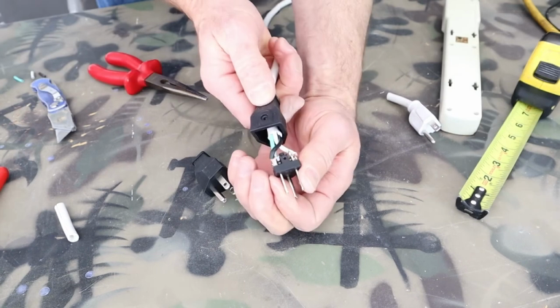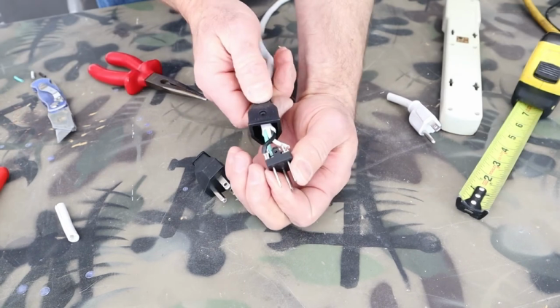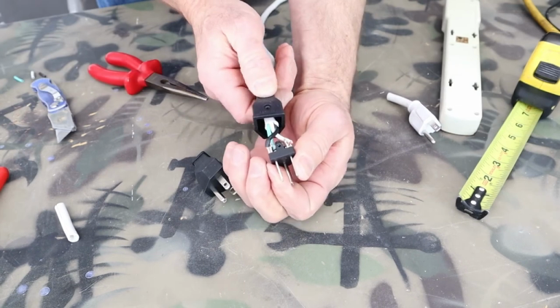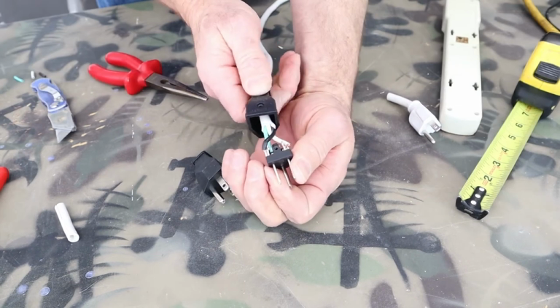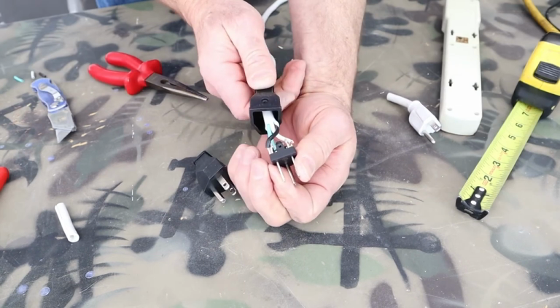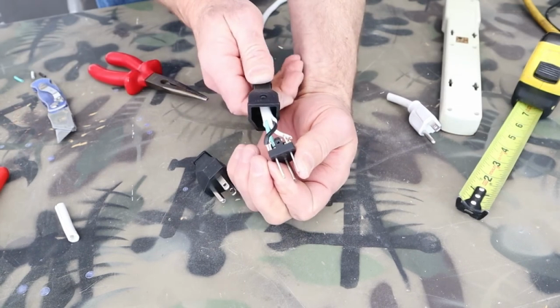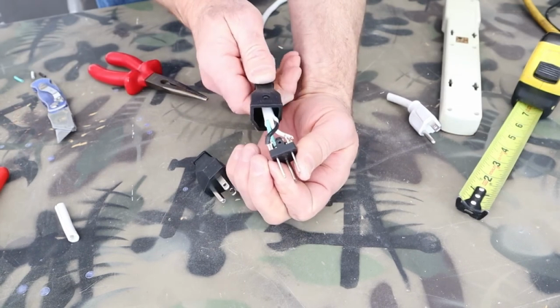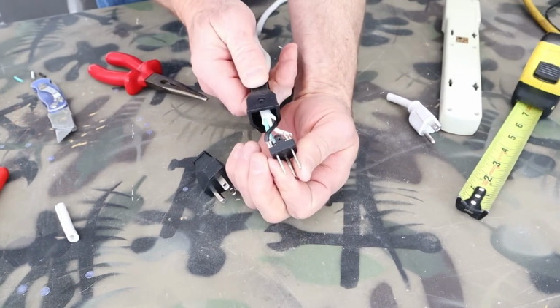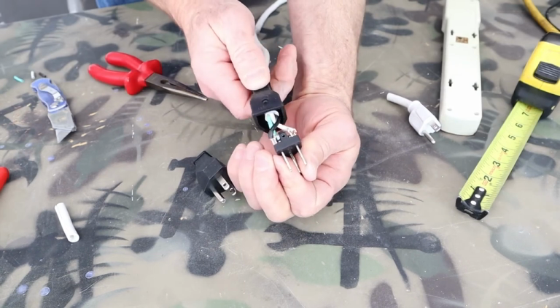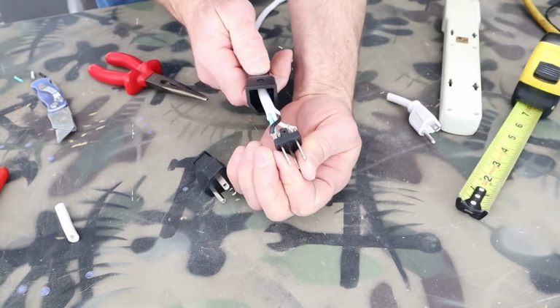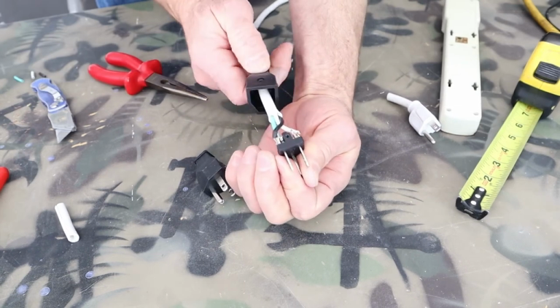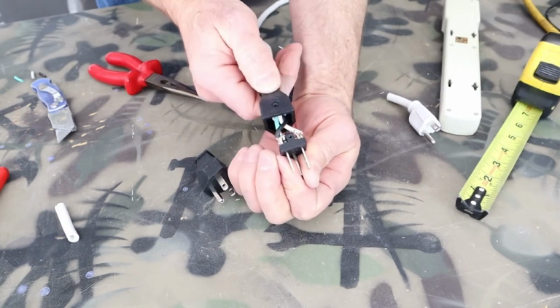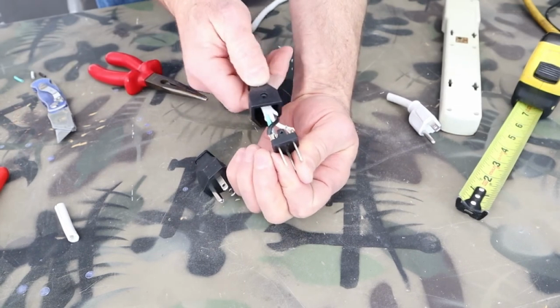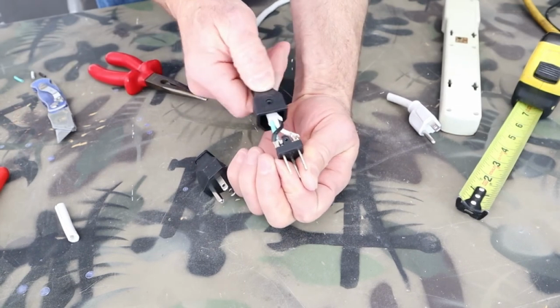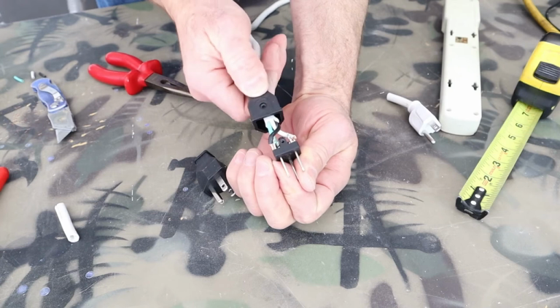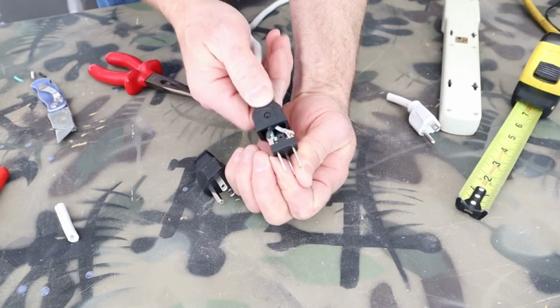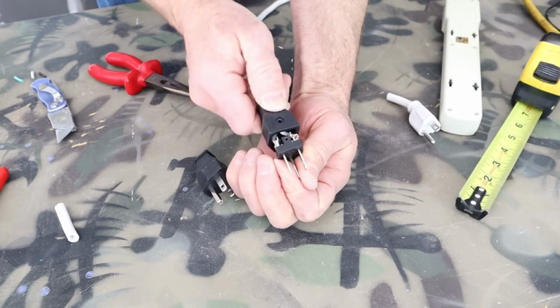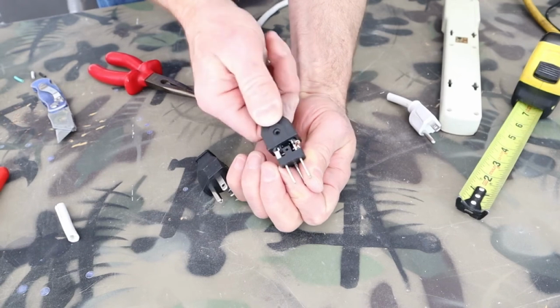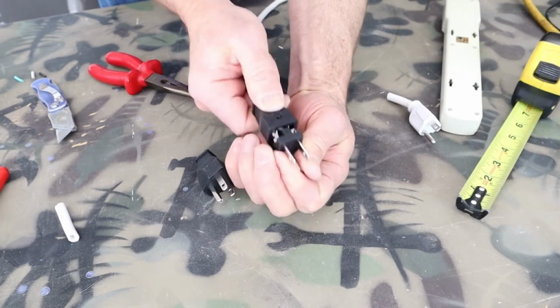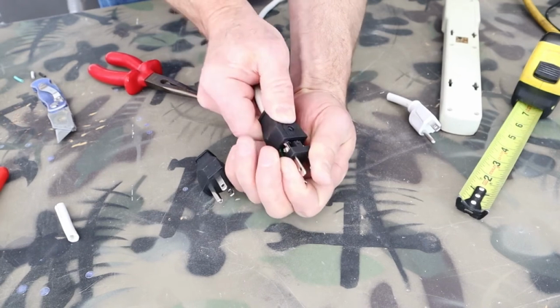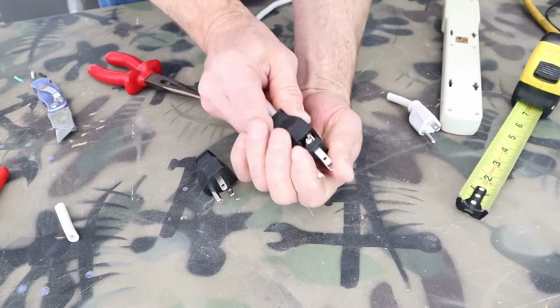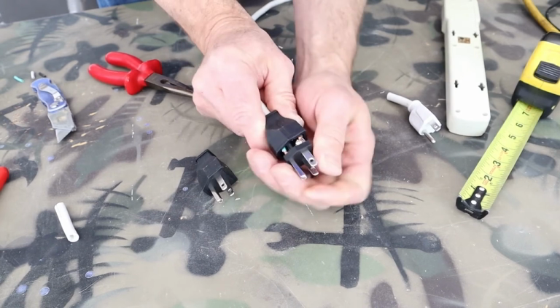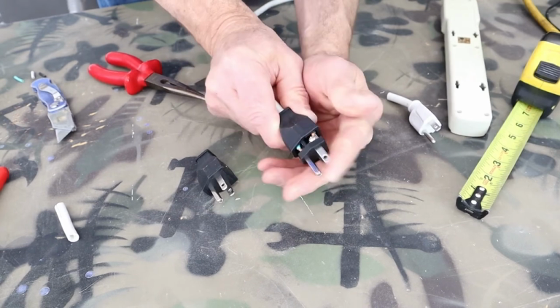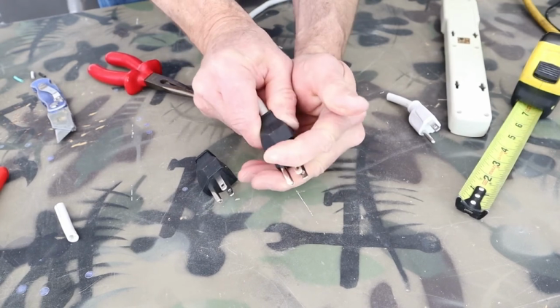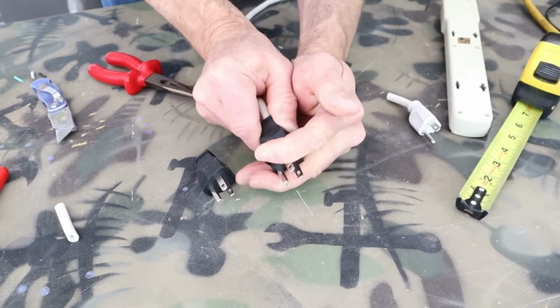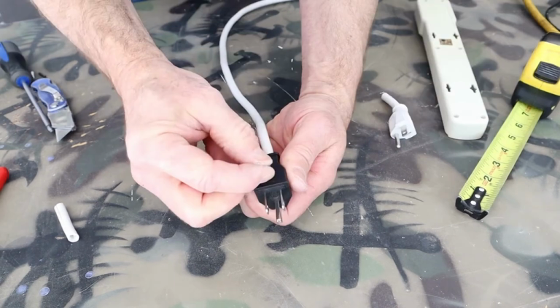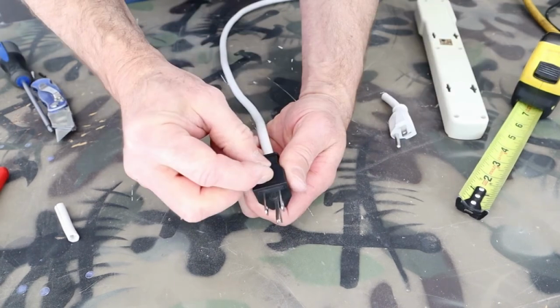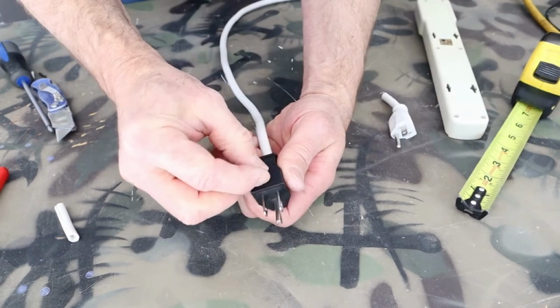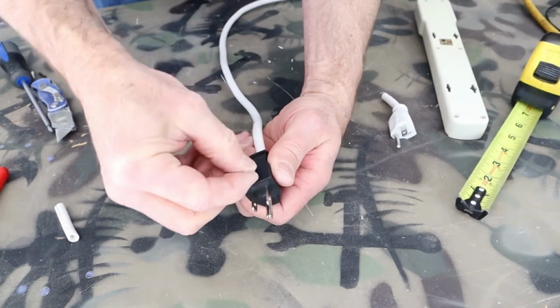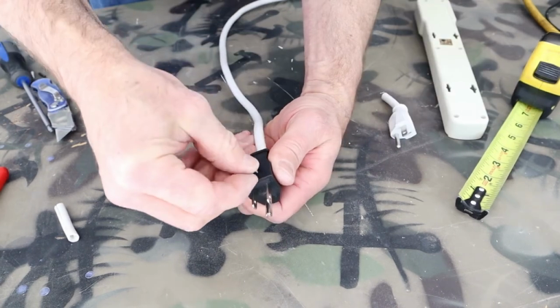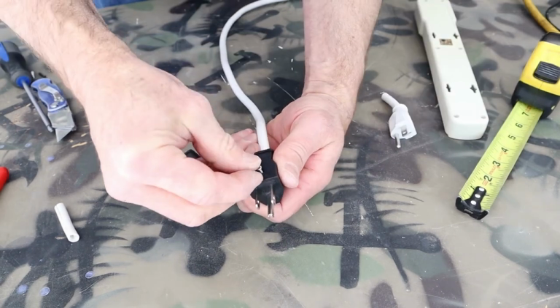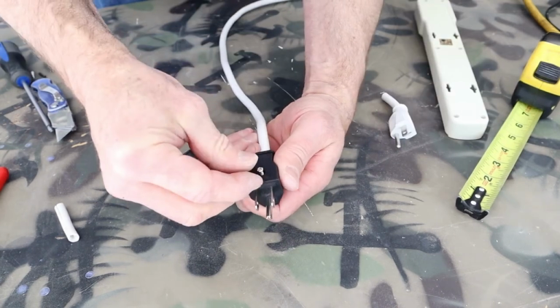With all three wires attached, we'll slide the housing over the plug and then we'll reinsert the screw.